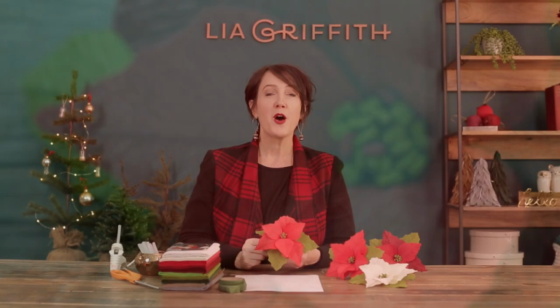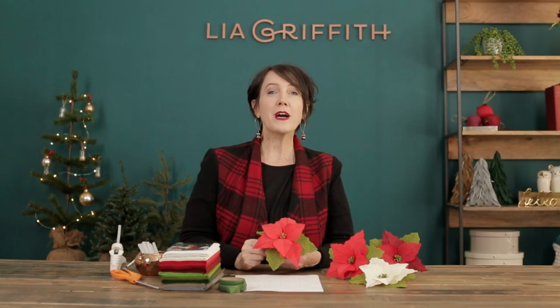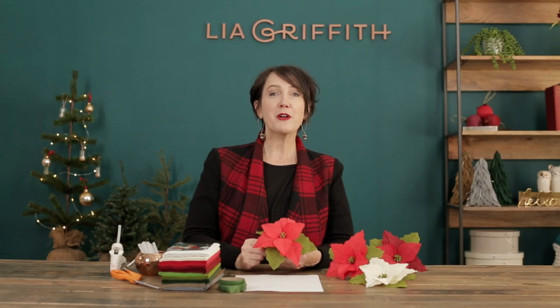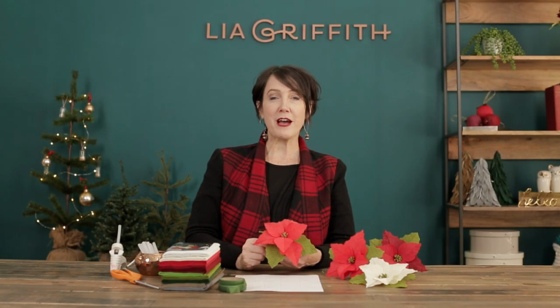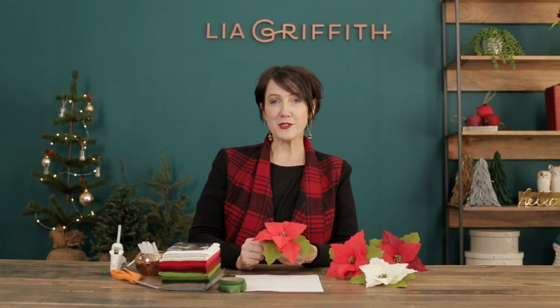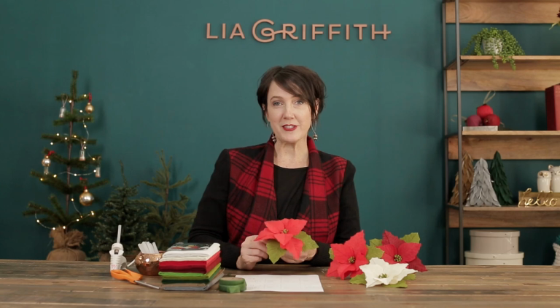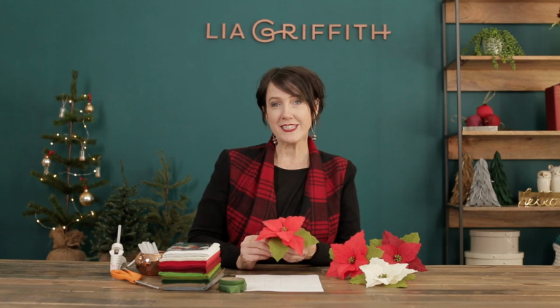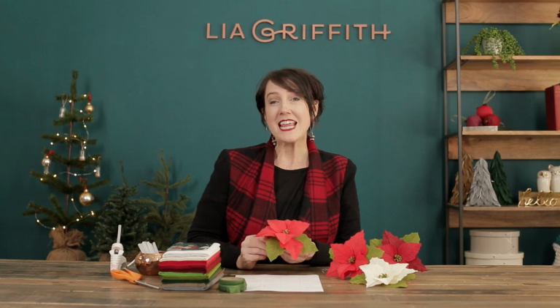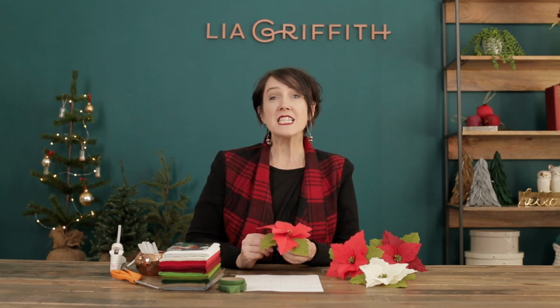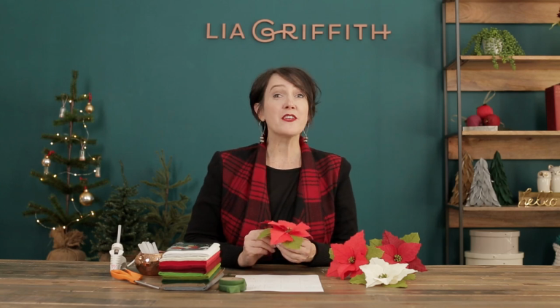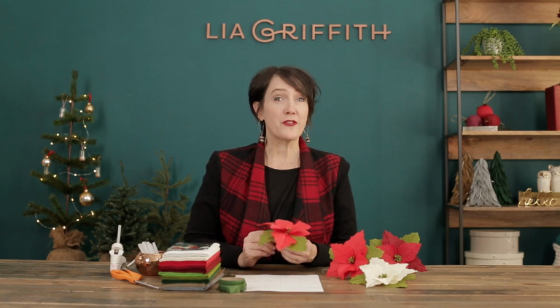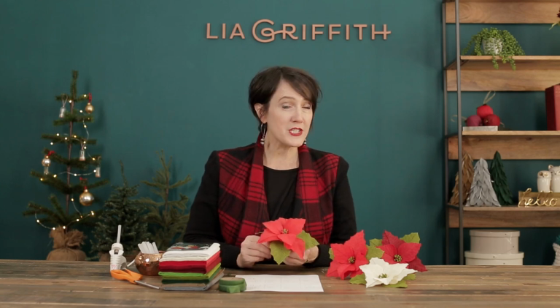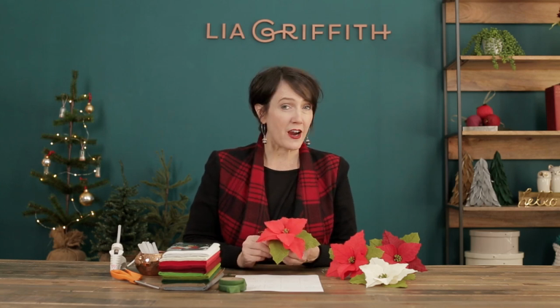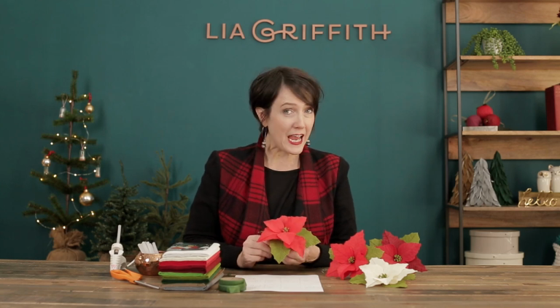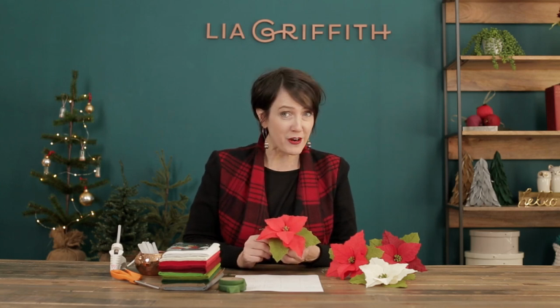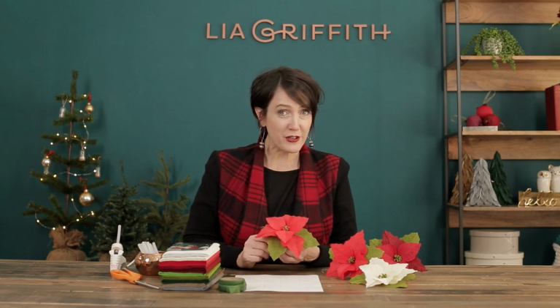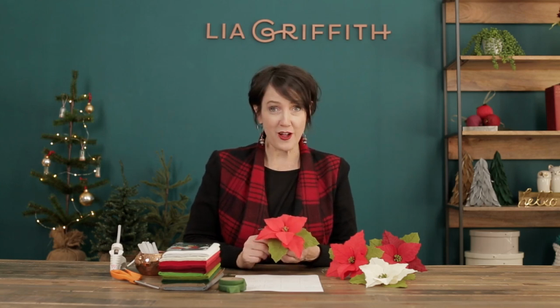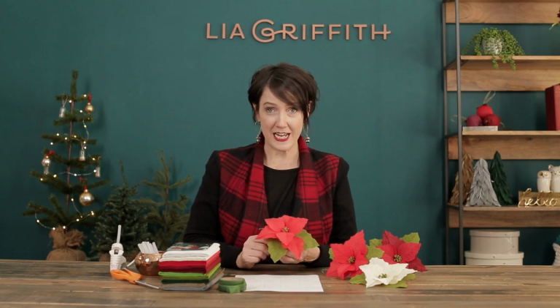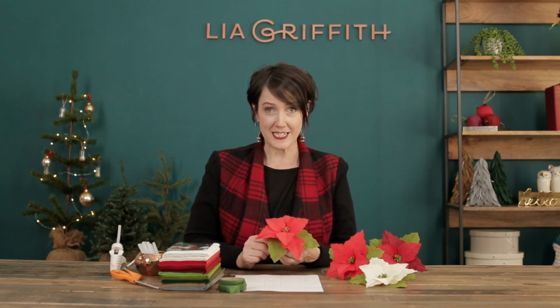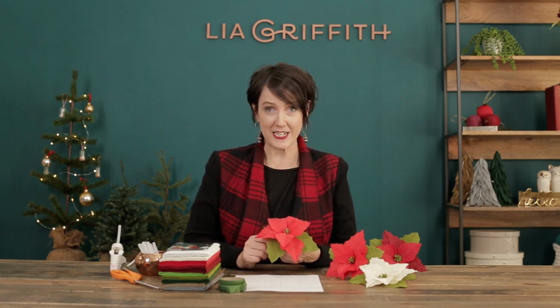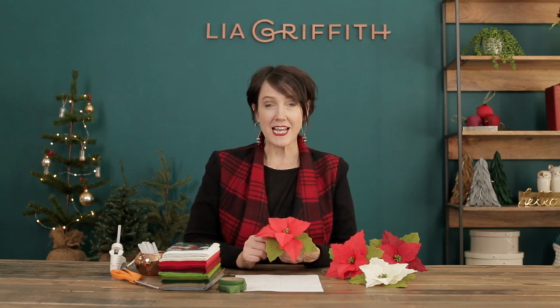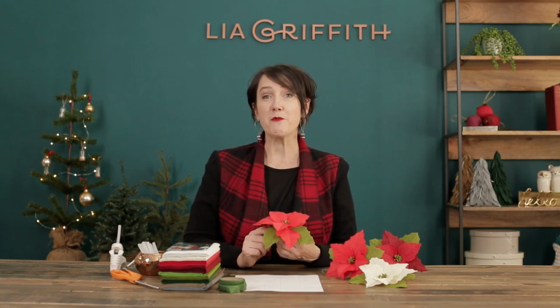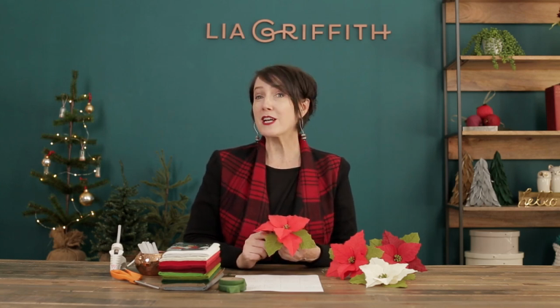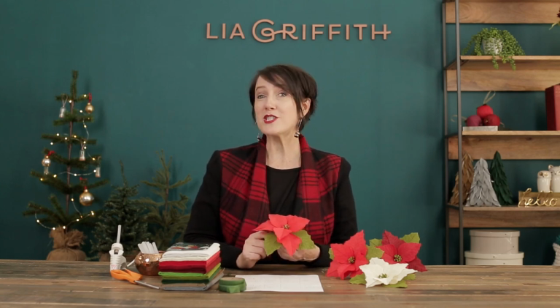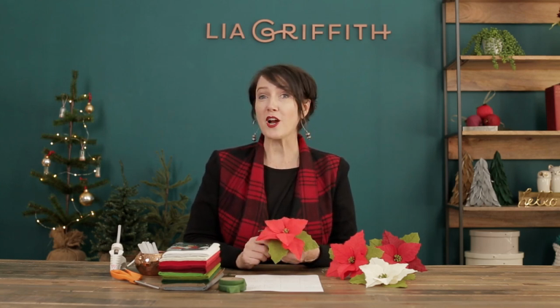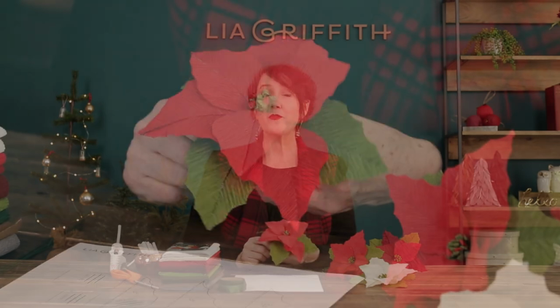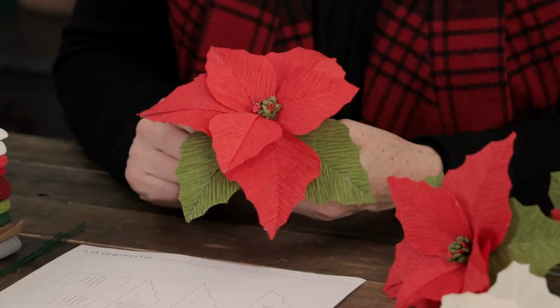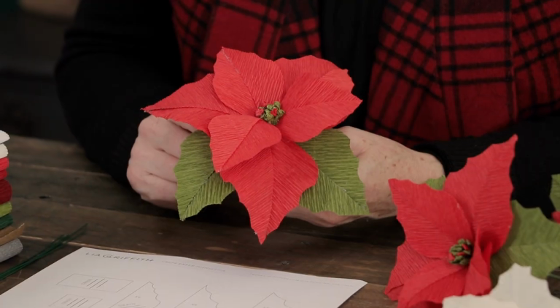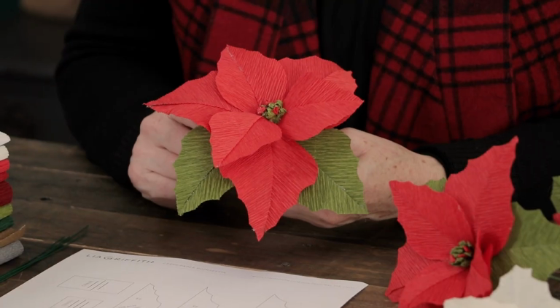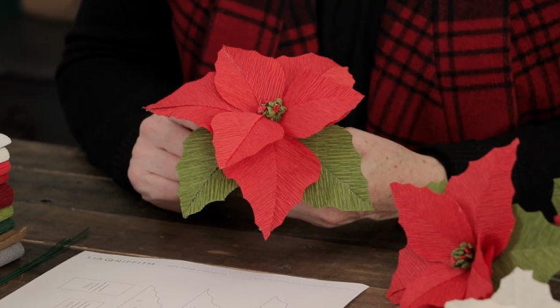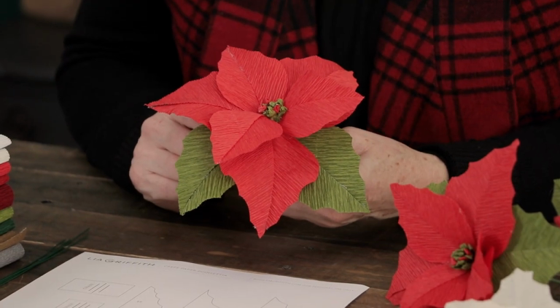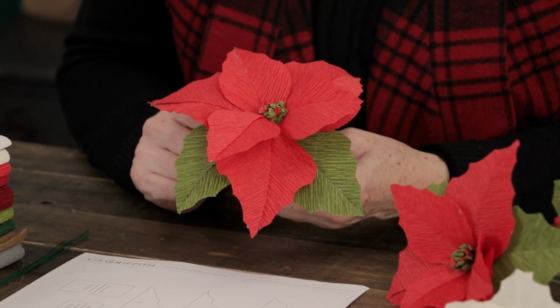Welcome to Craft School. This is the first of our handcrafted holiday series and we're going to start with the paper poinsettia.